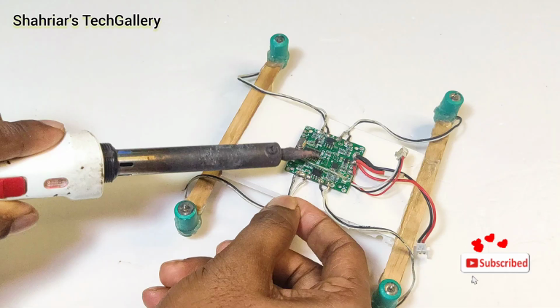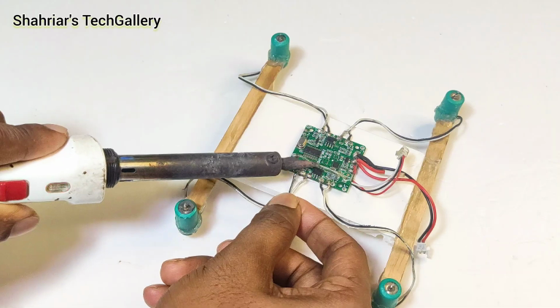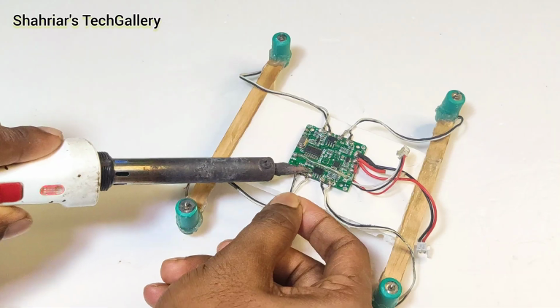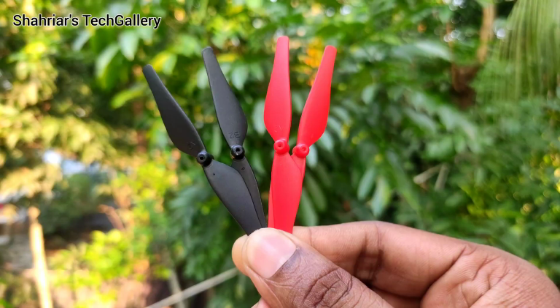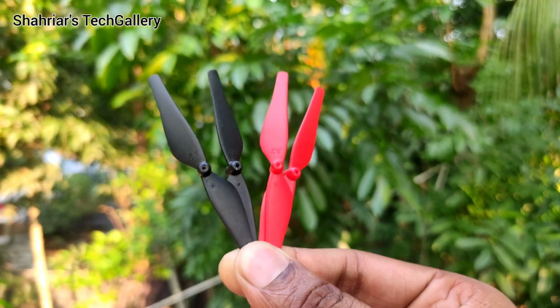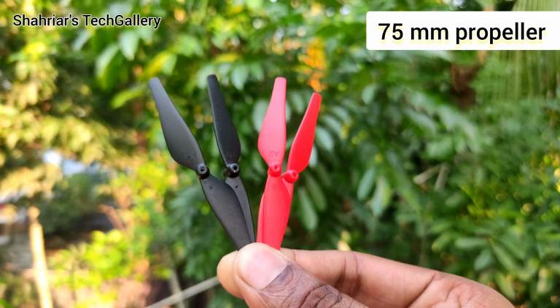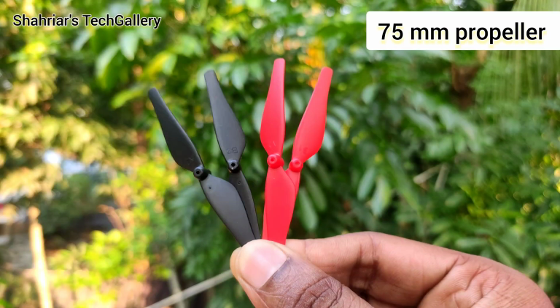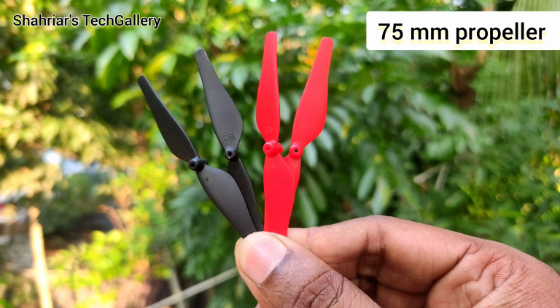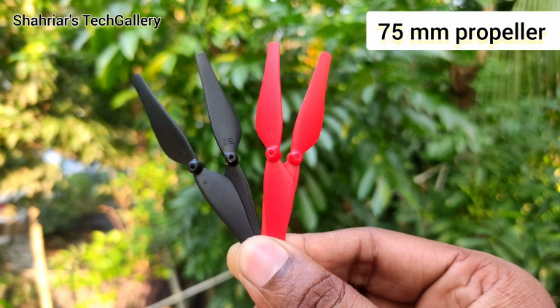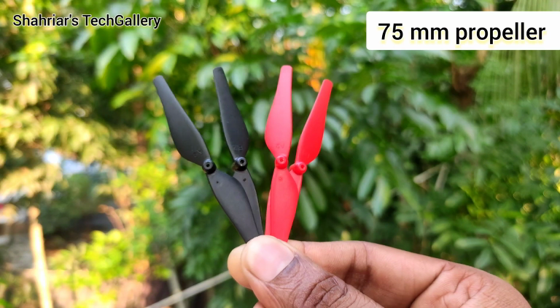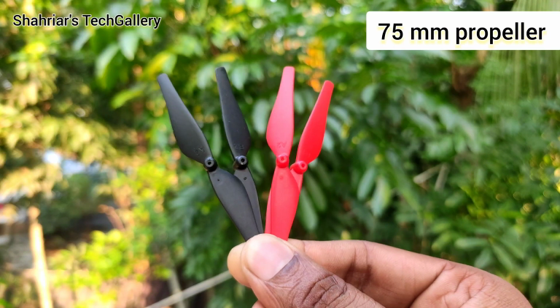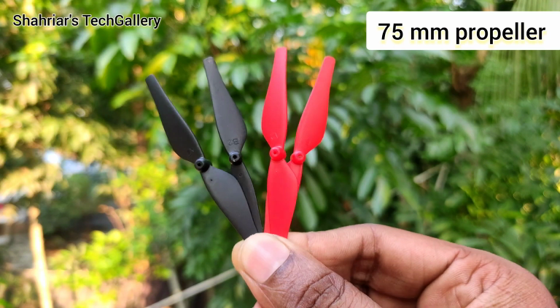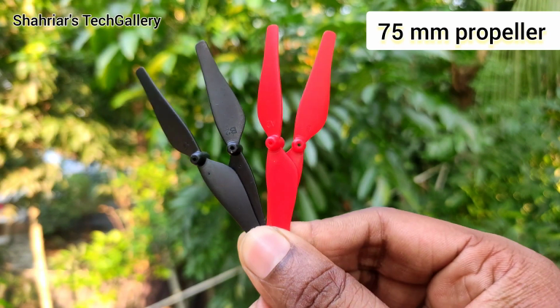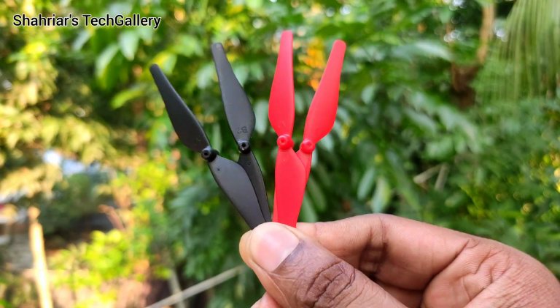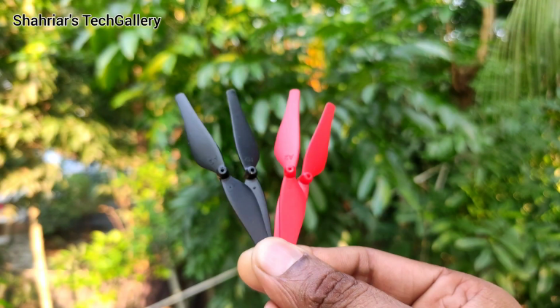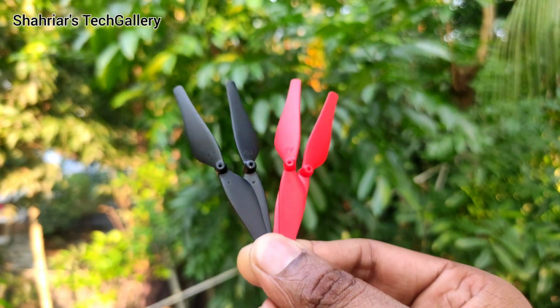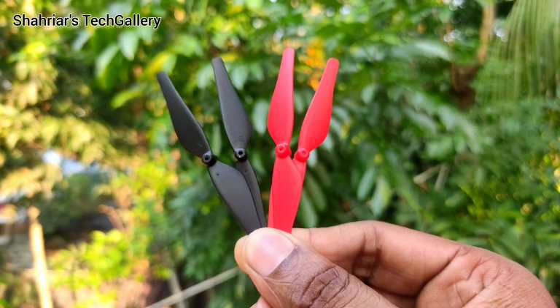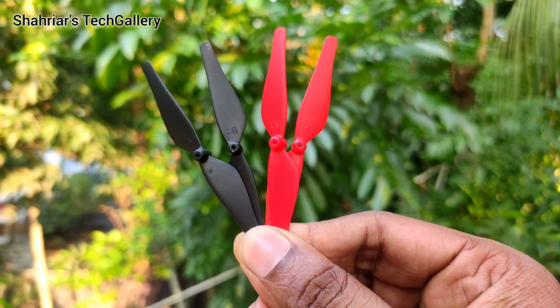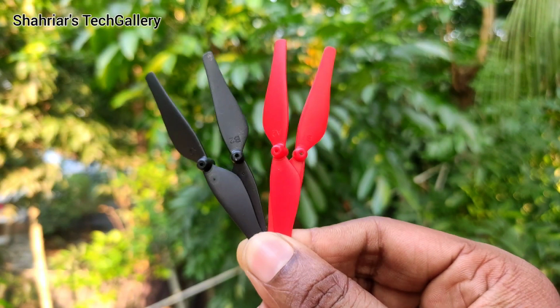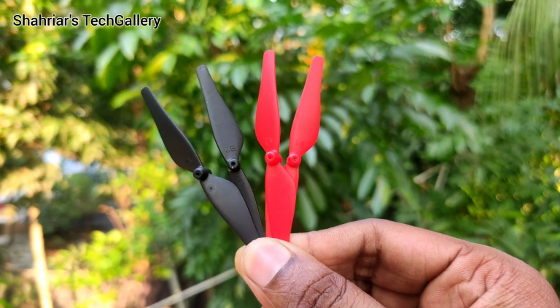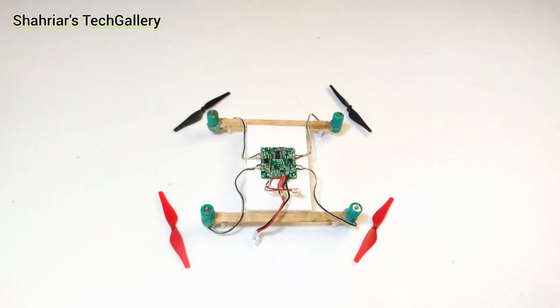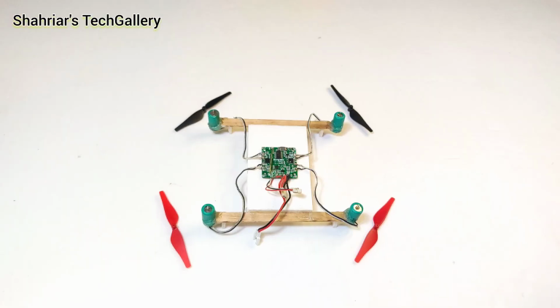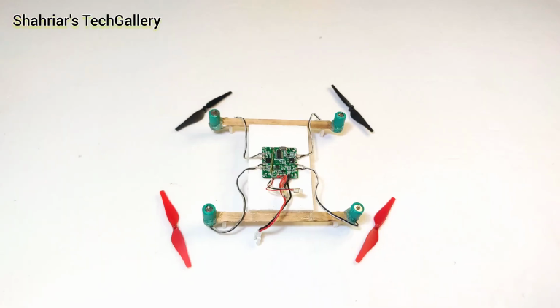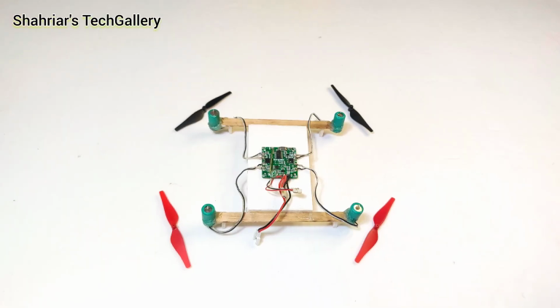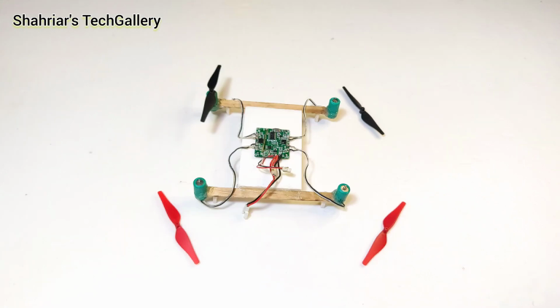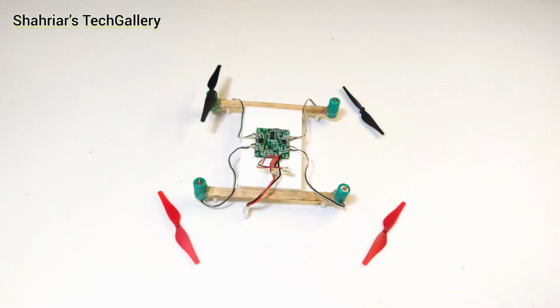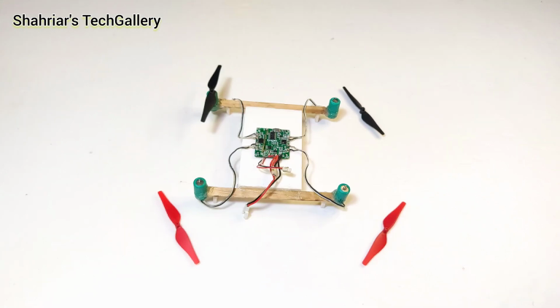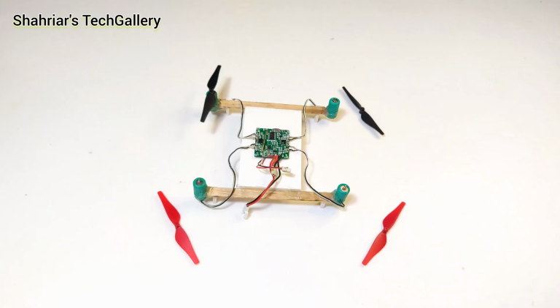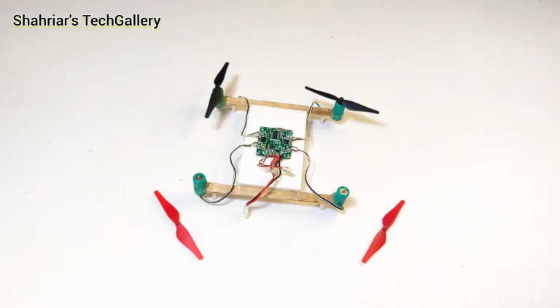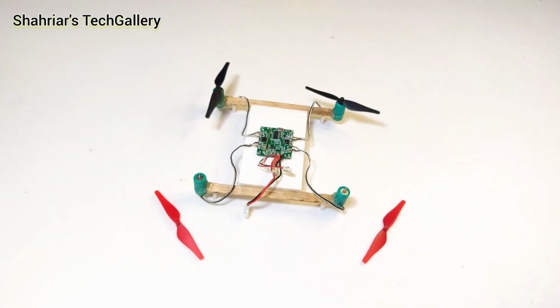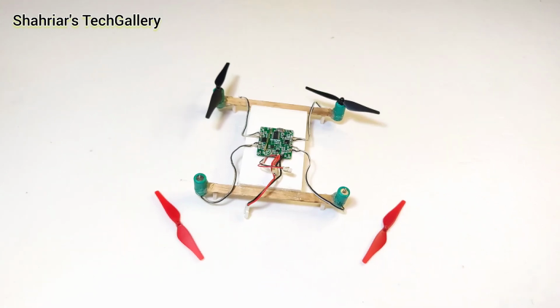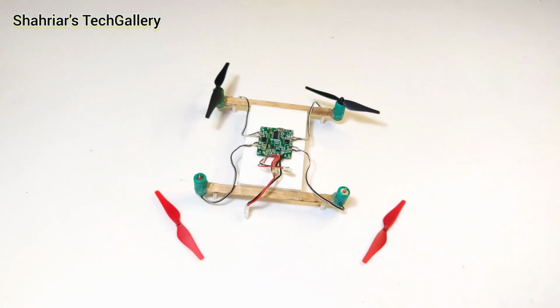I use 75mm propellers. There are two propellers clockwise and the other two are counterclockwise.